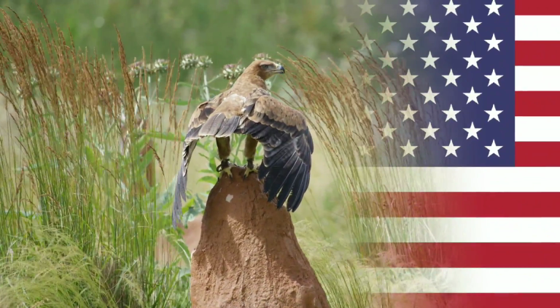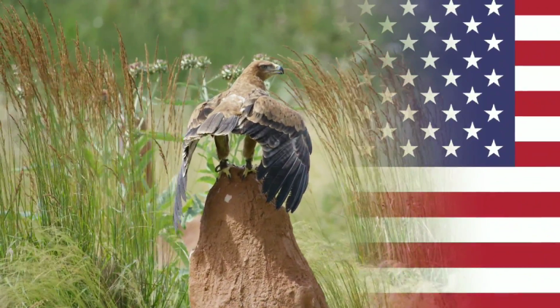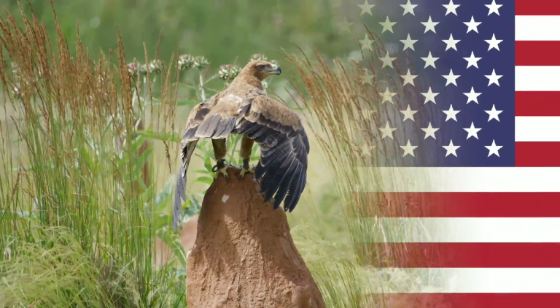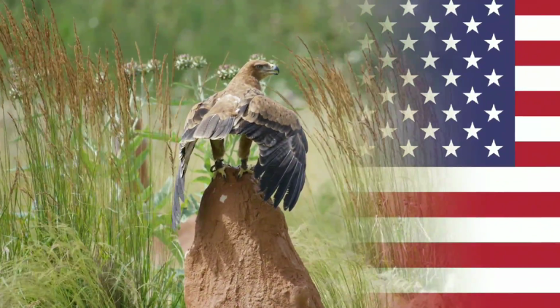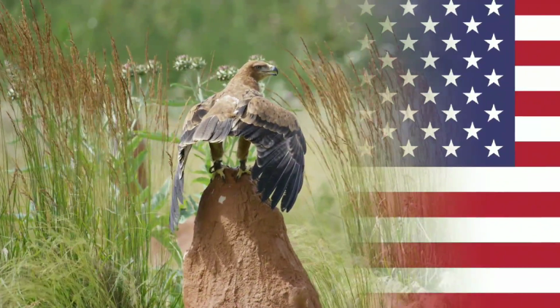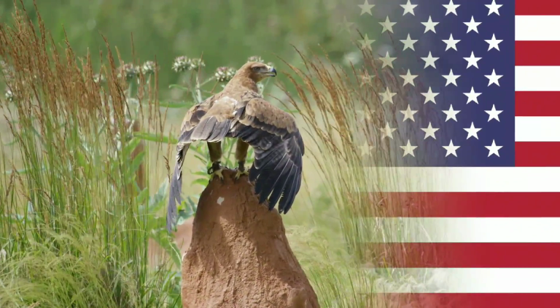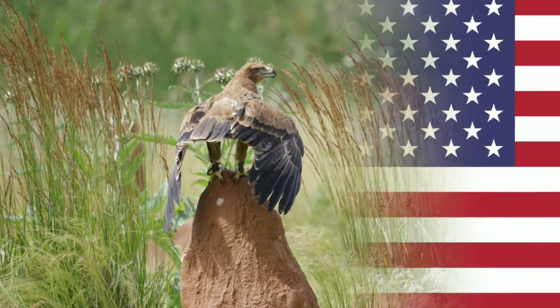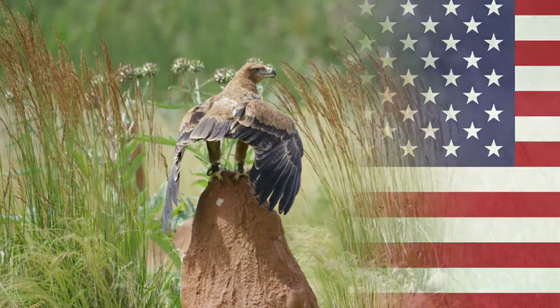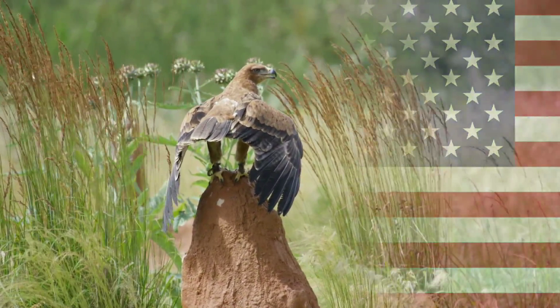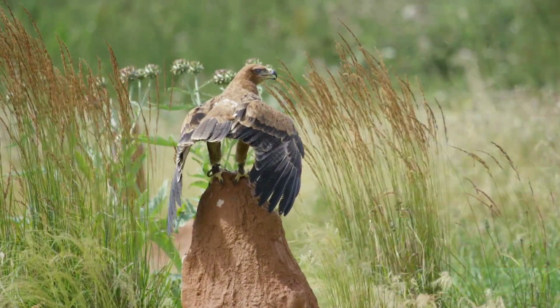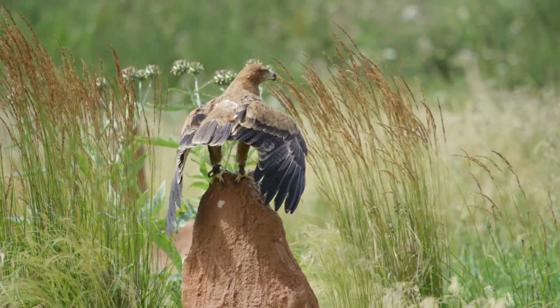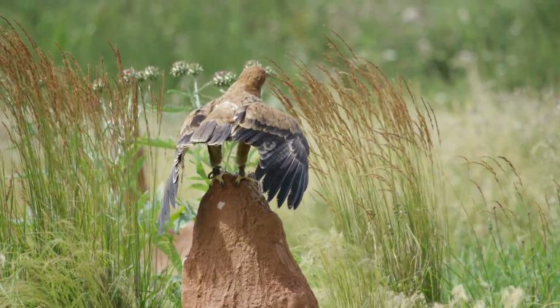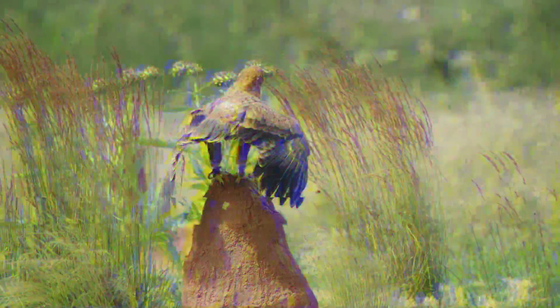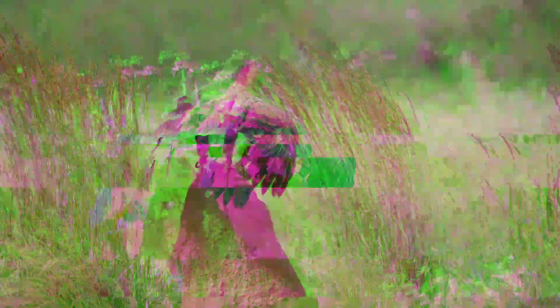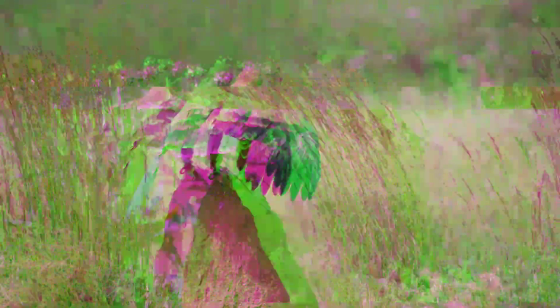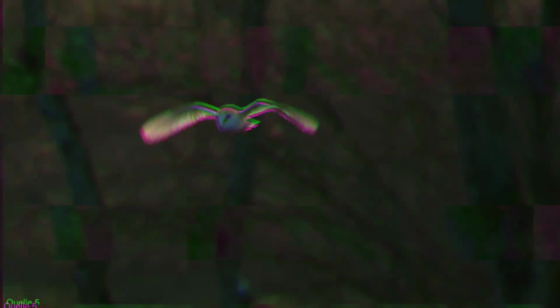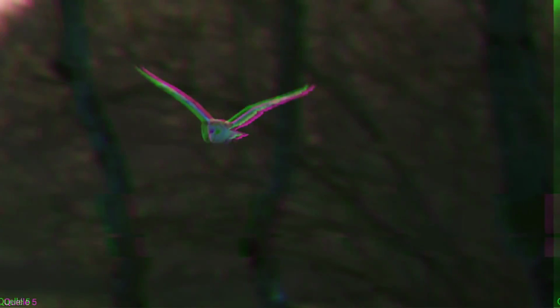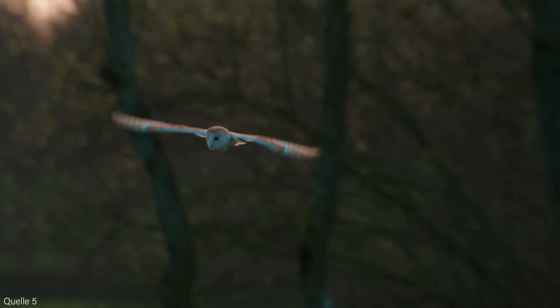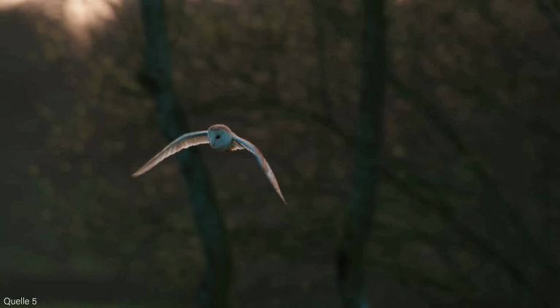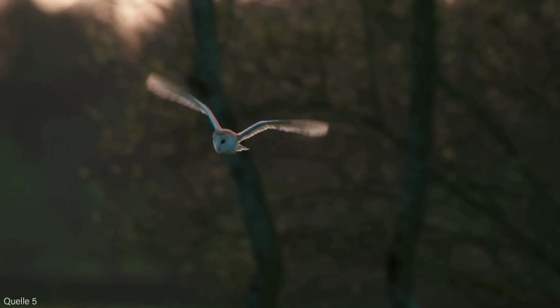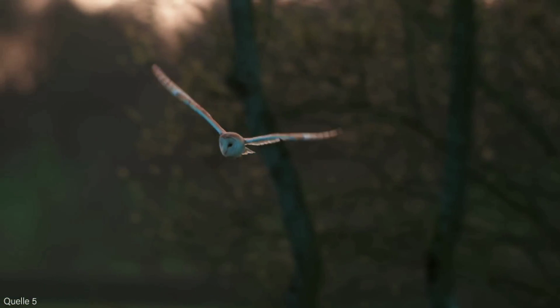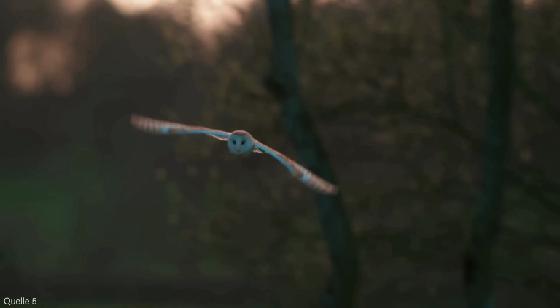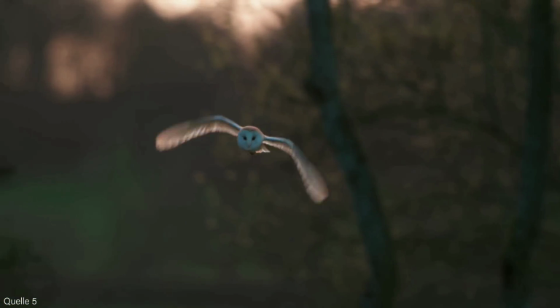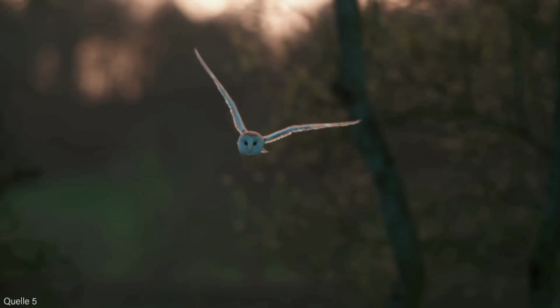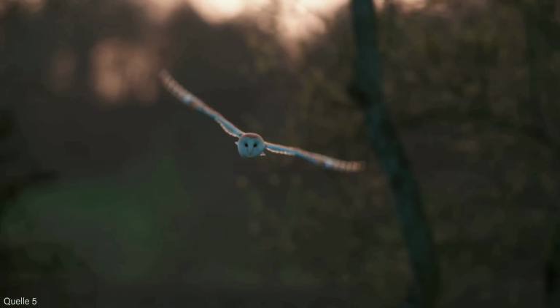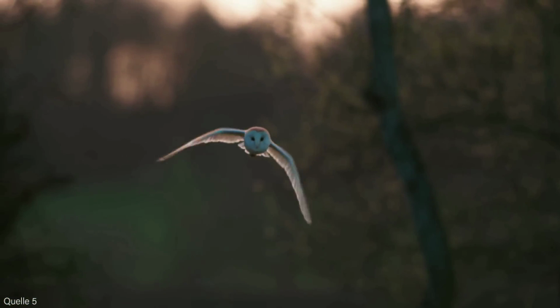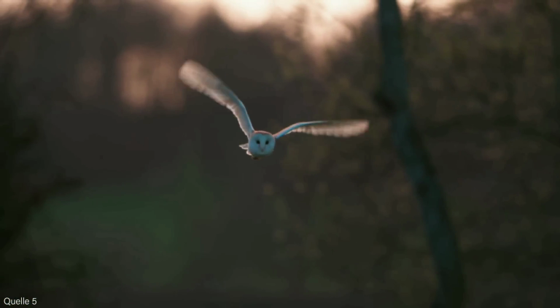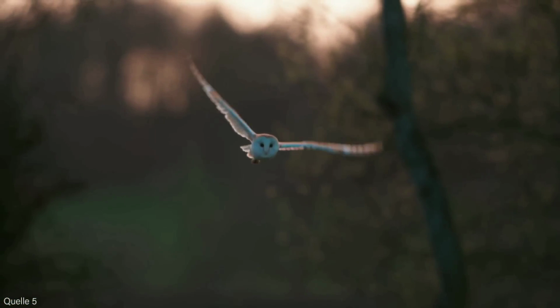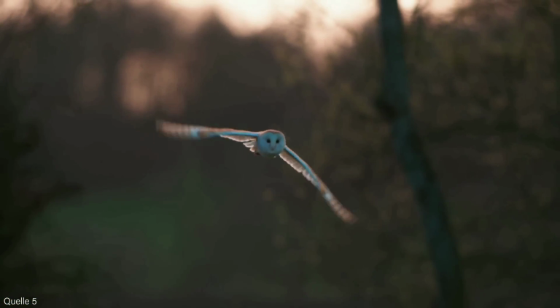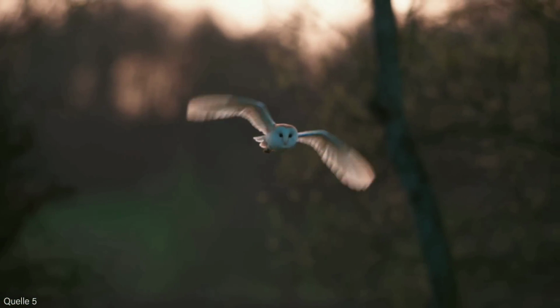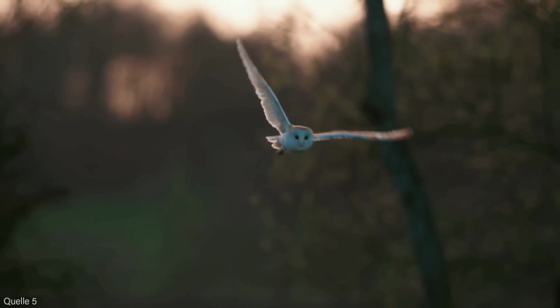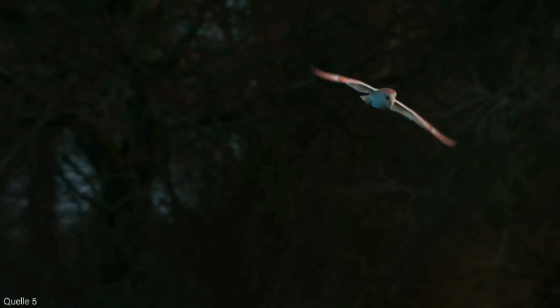Some of these birds are rare and endangered species, such as eagles, hawks, and vultures.